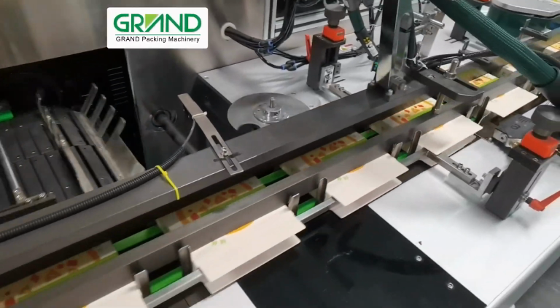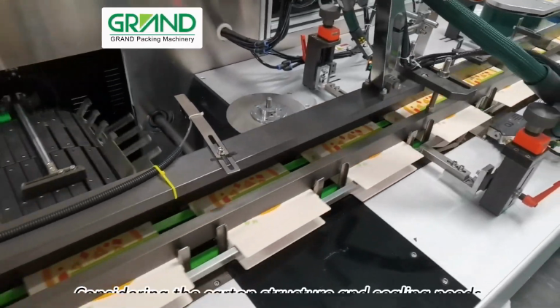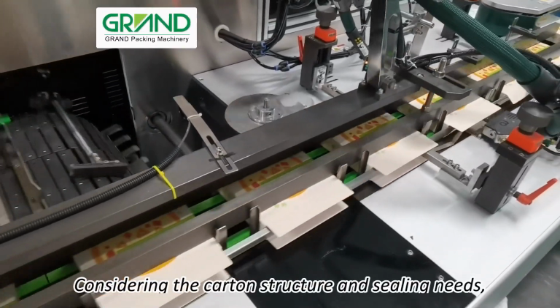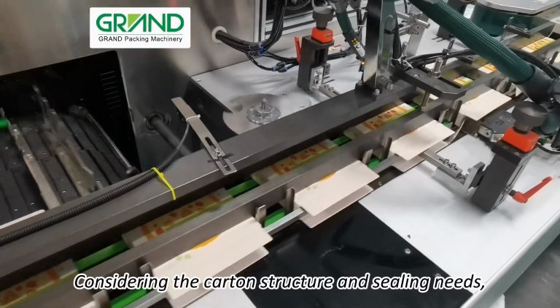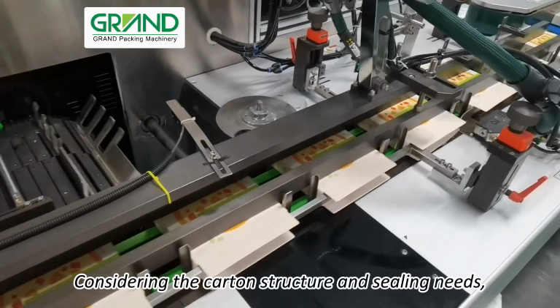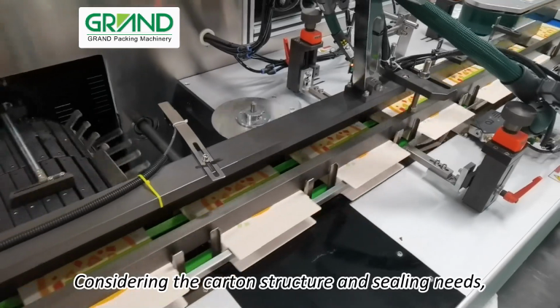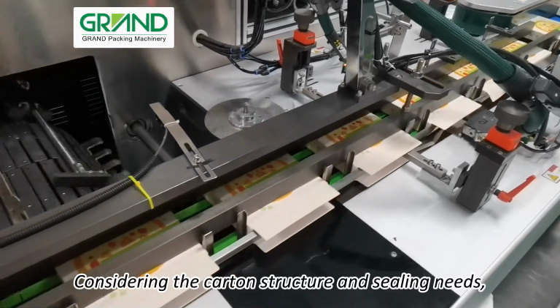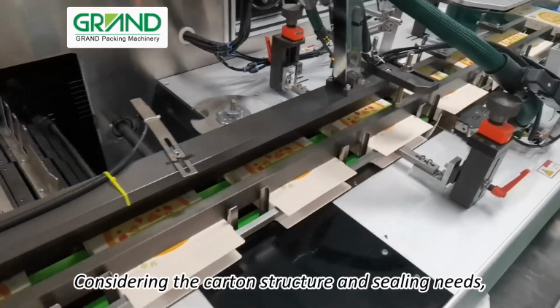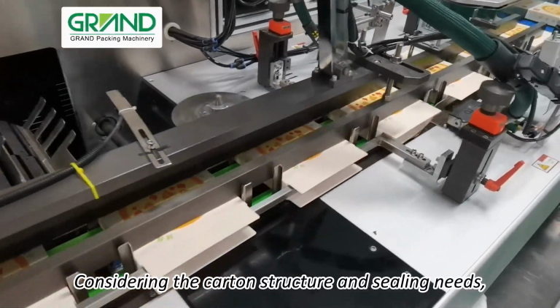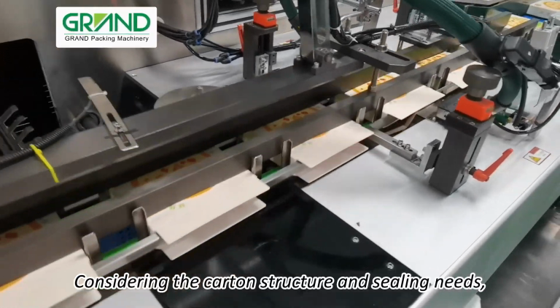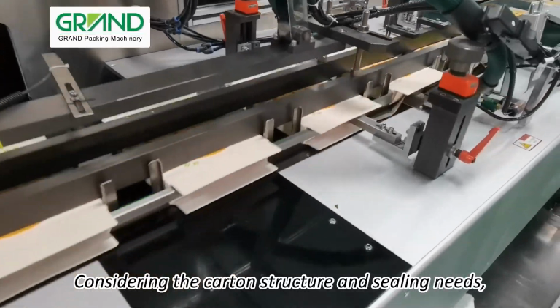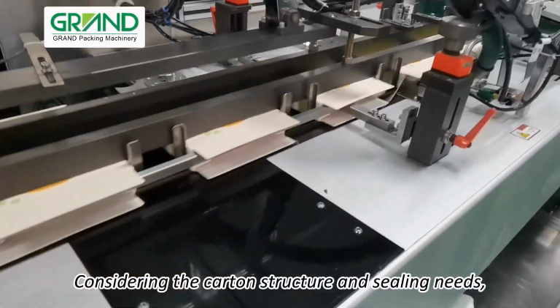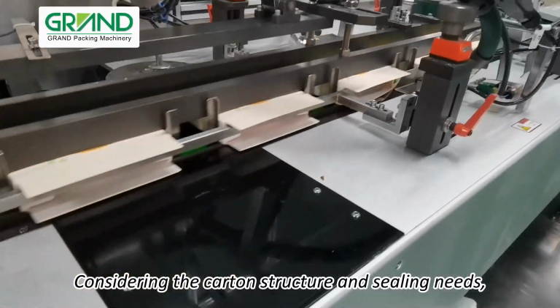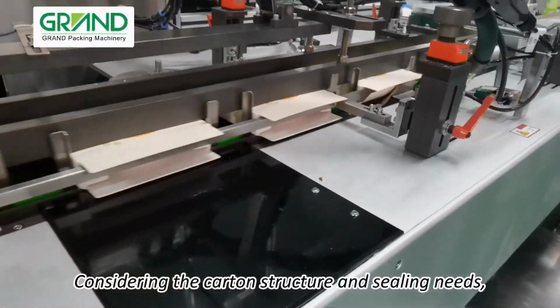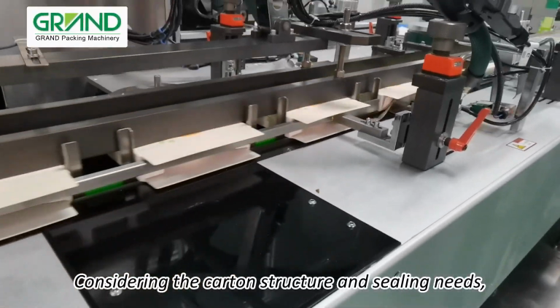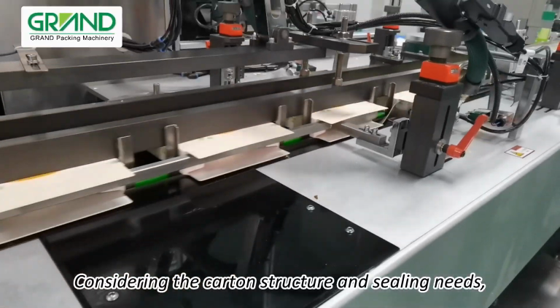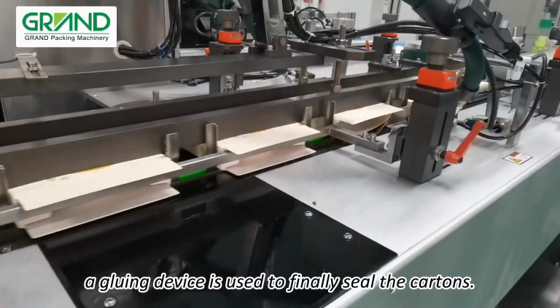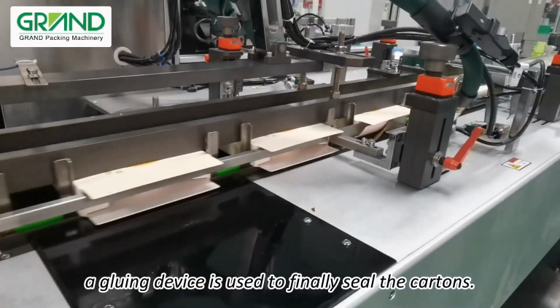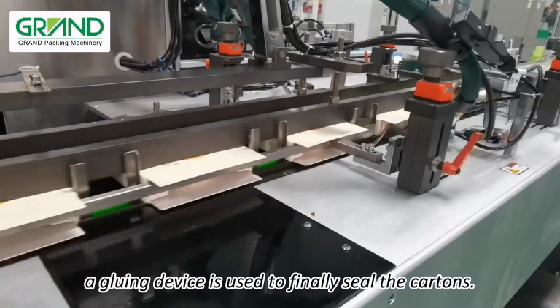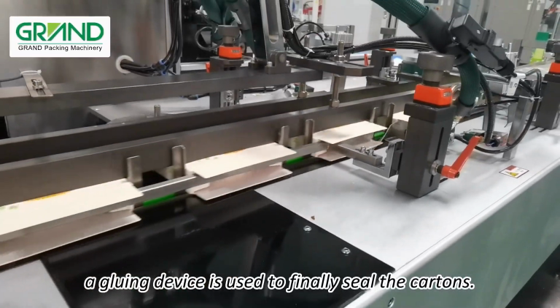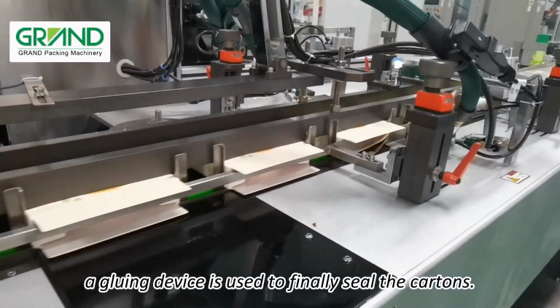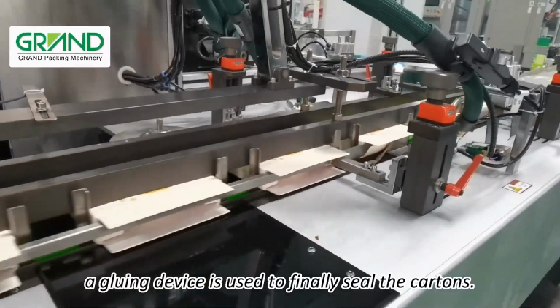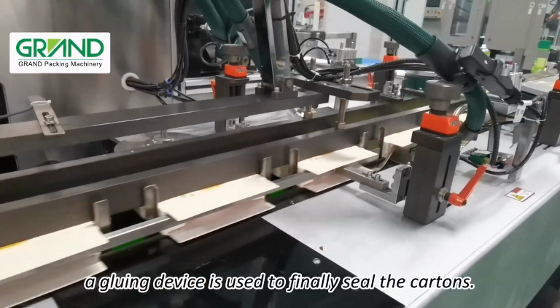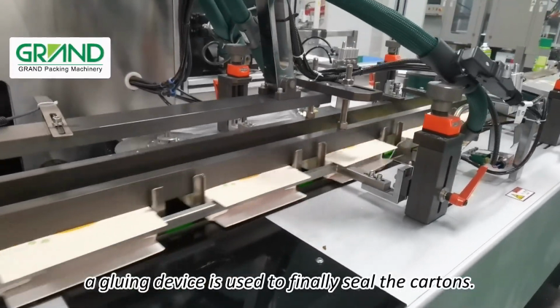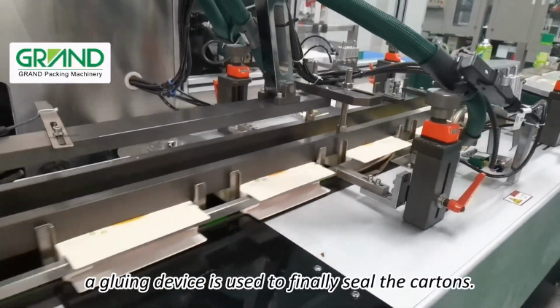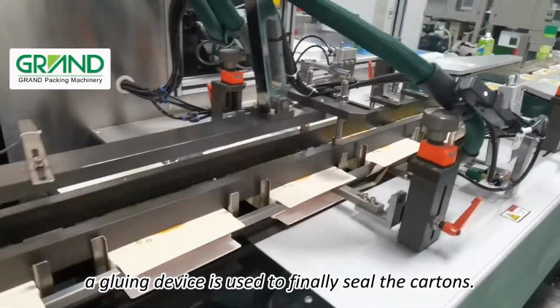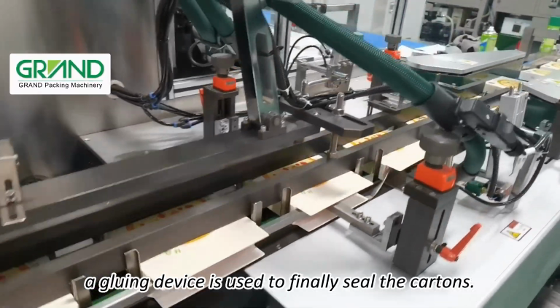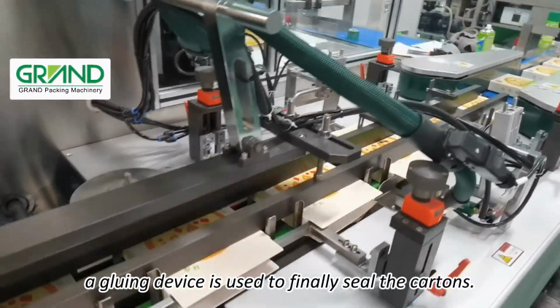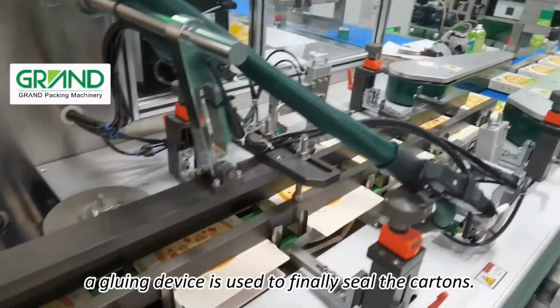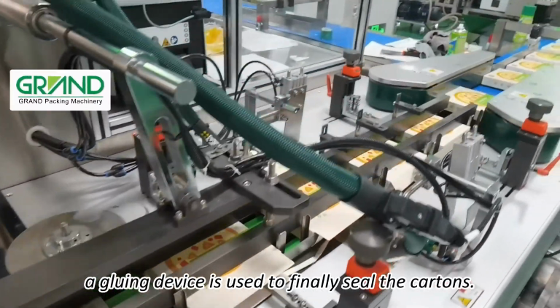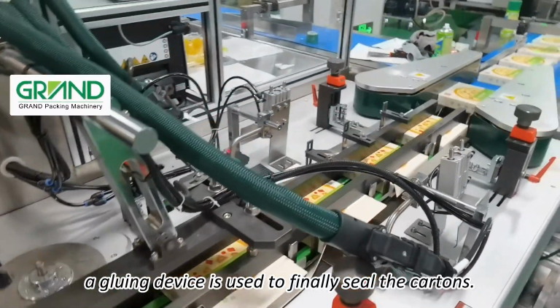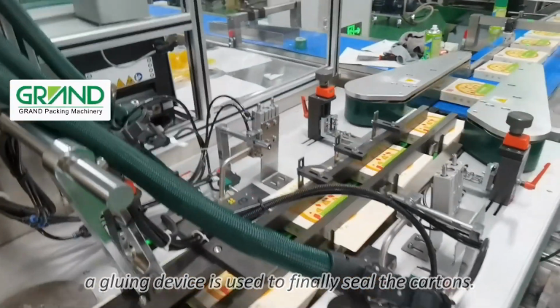Considering the carton structure and sealing needs, a gluing device is used to finally seal the cartons.